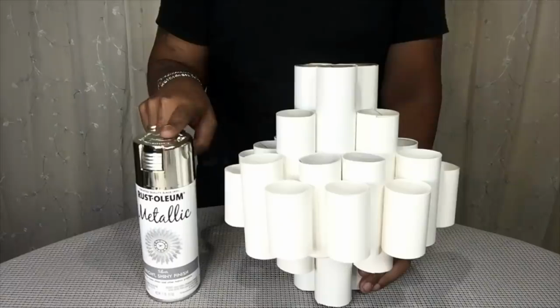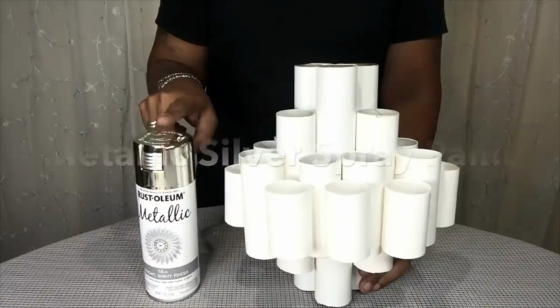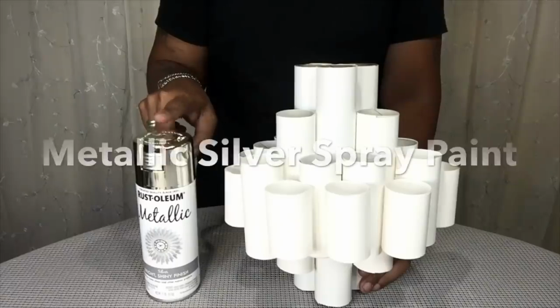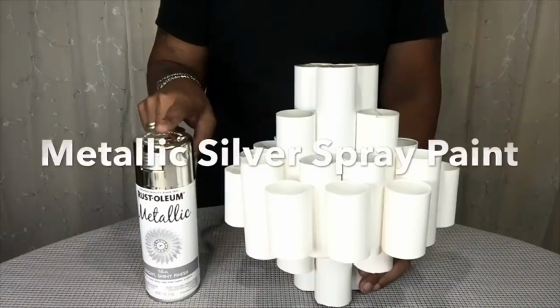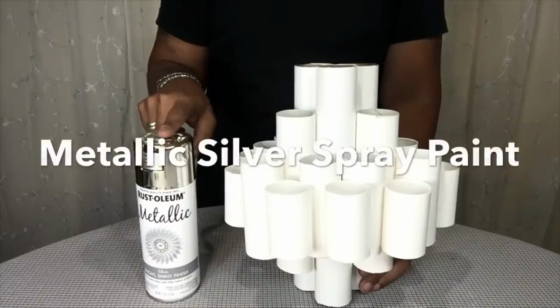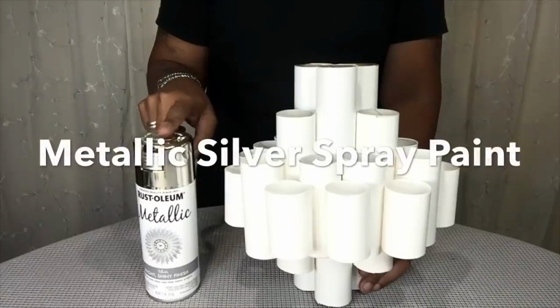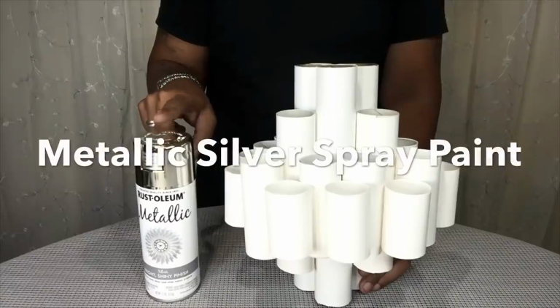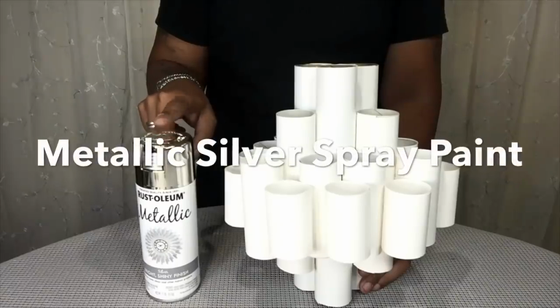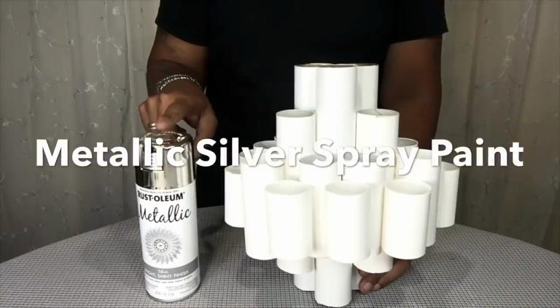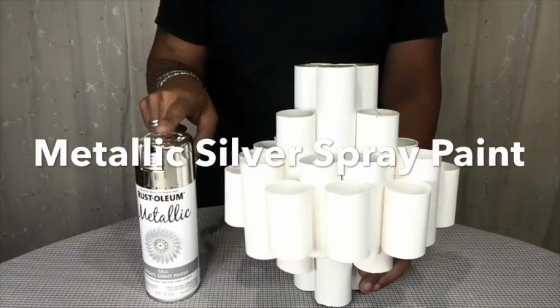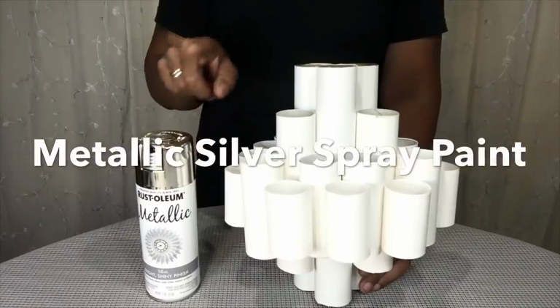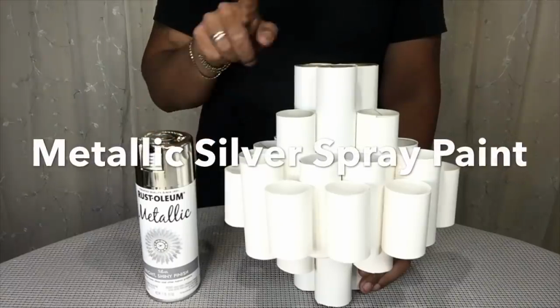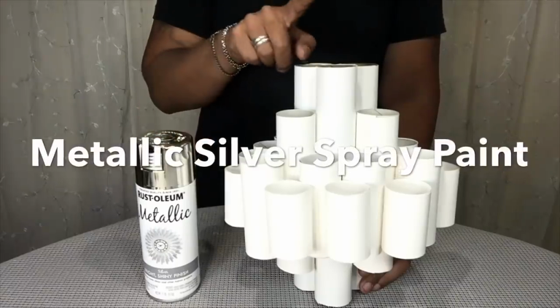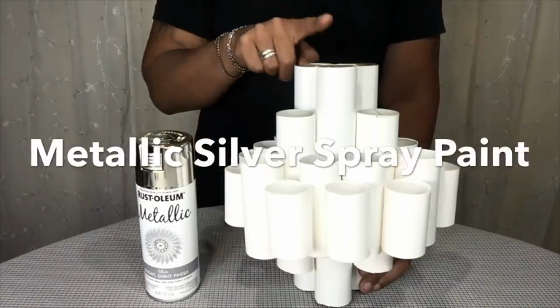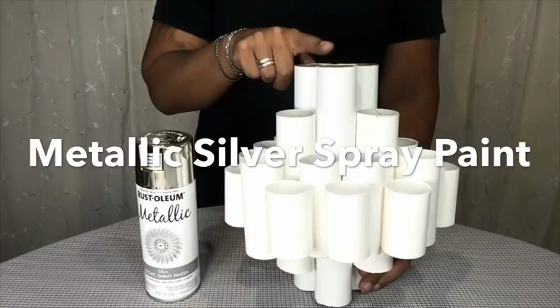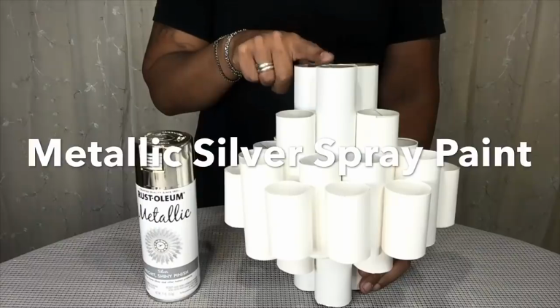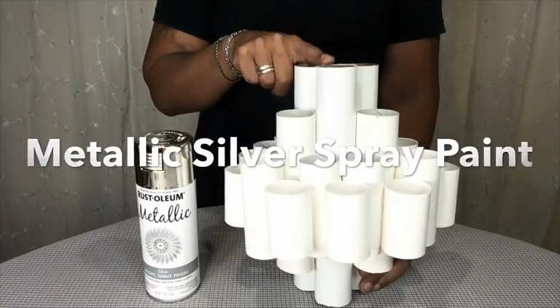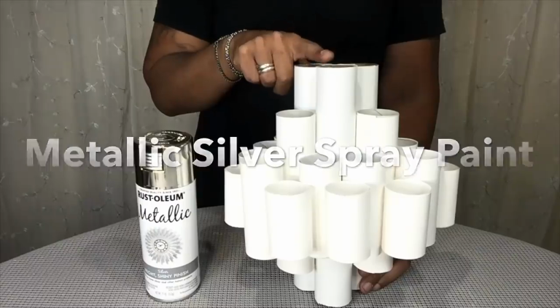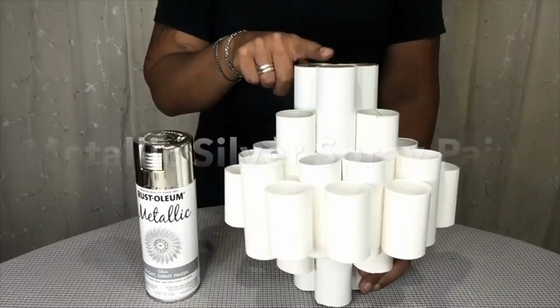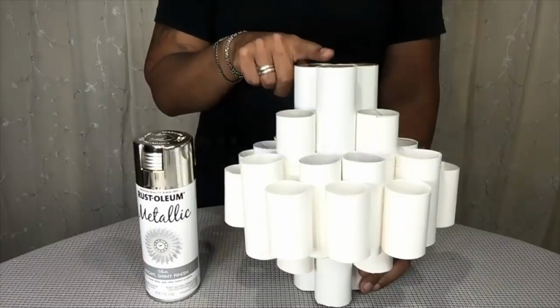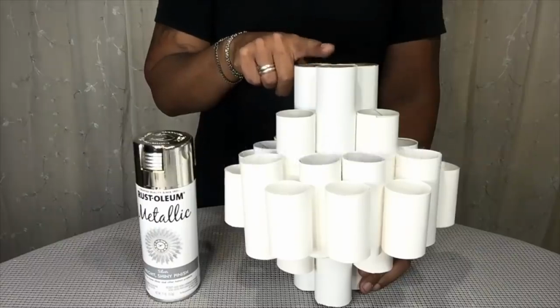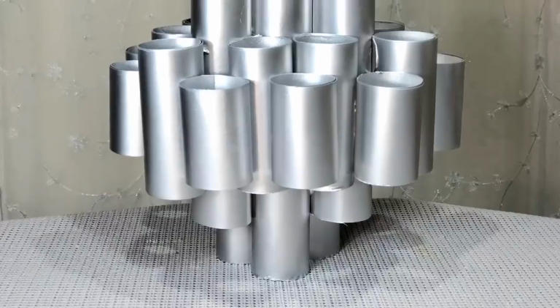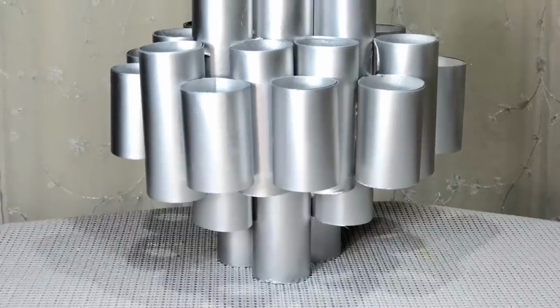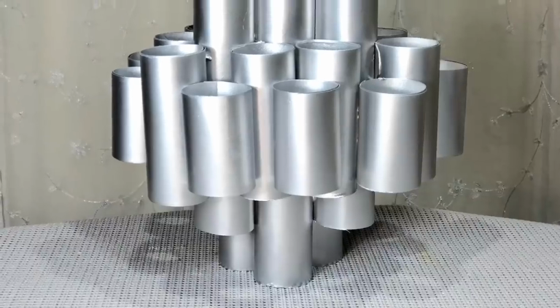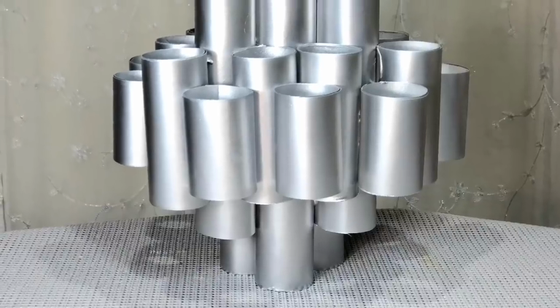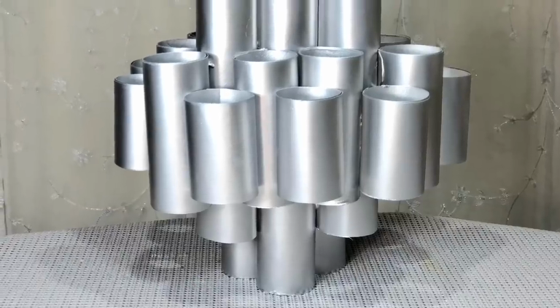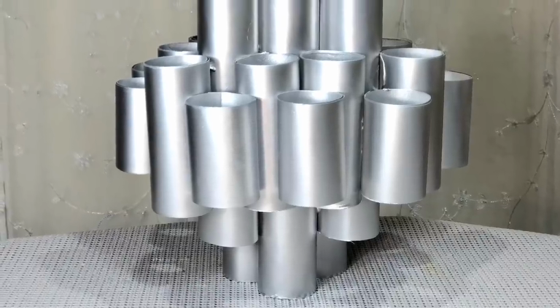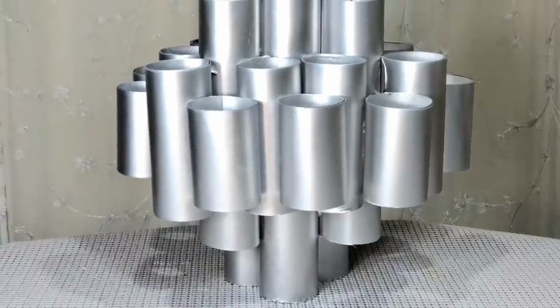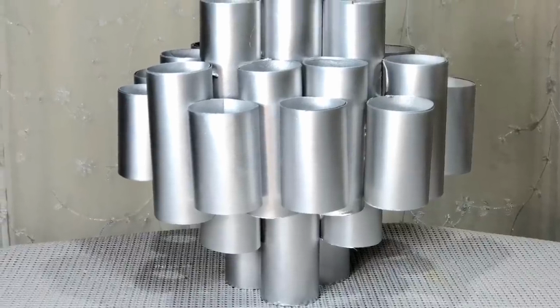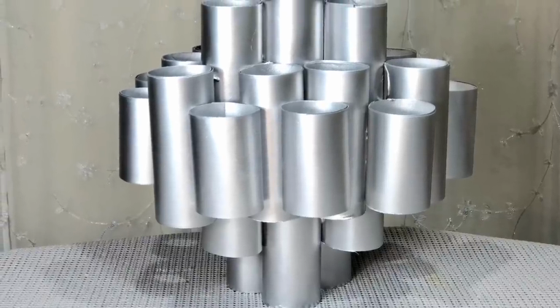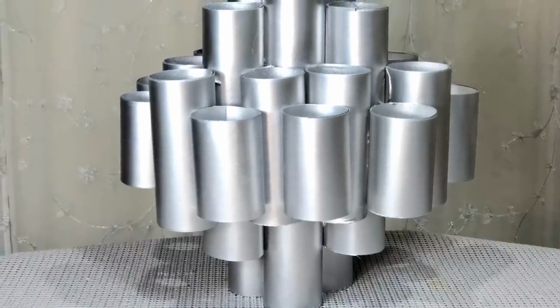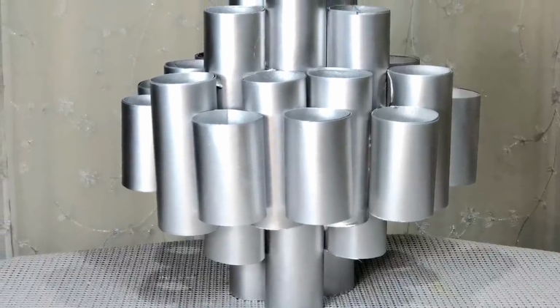Once I completely glued all the tubes together, I spray painted two coats of metallic silver.